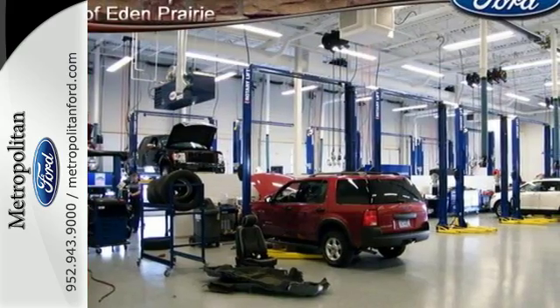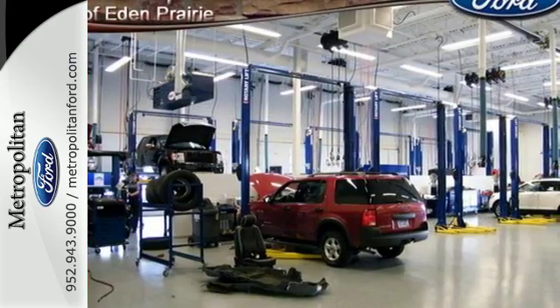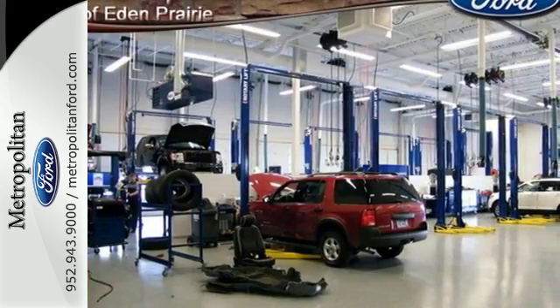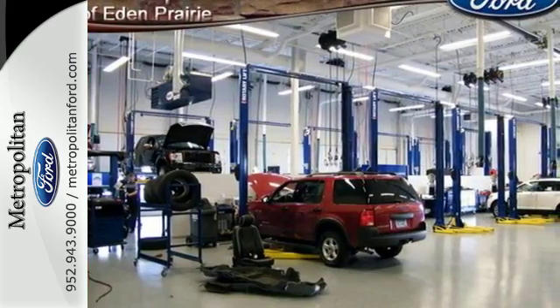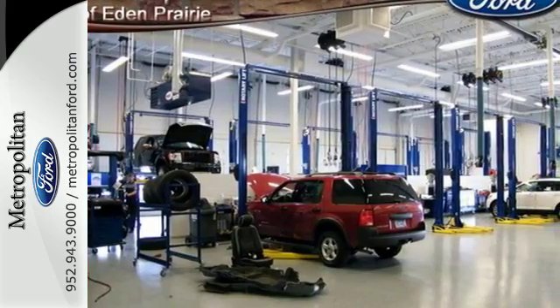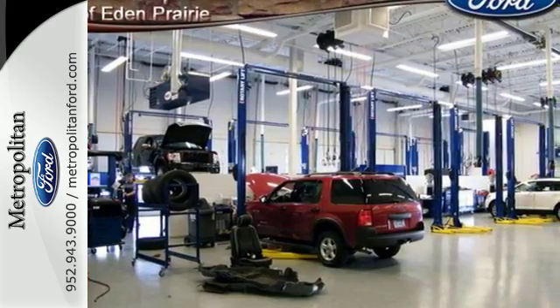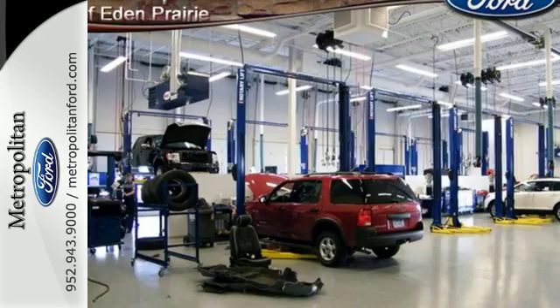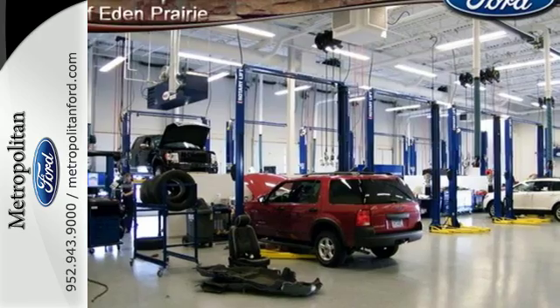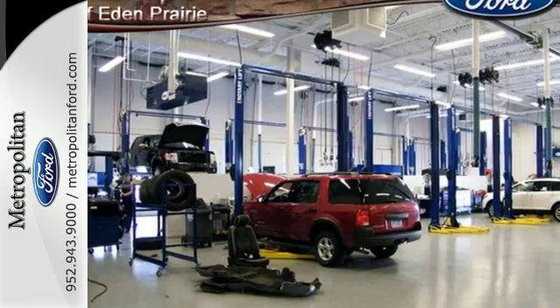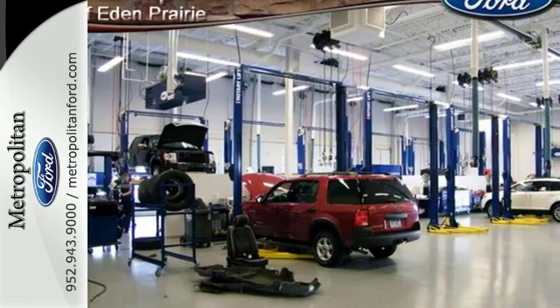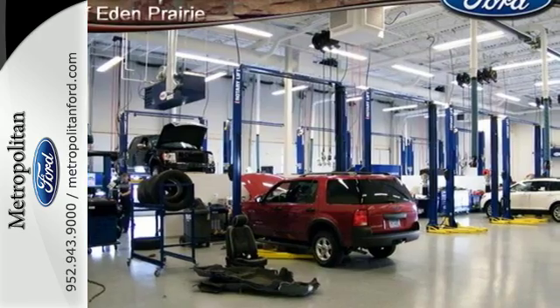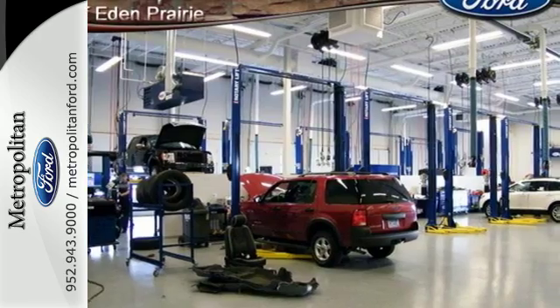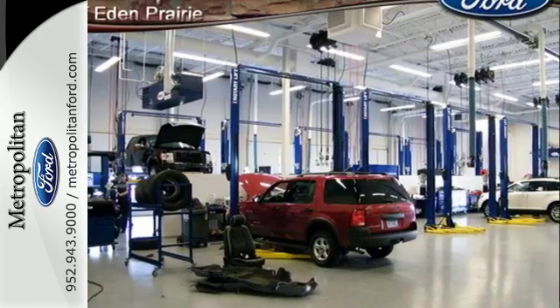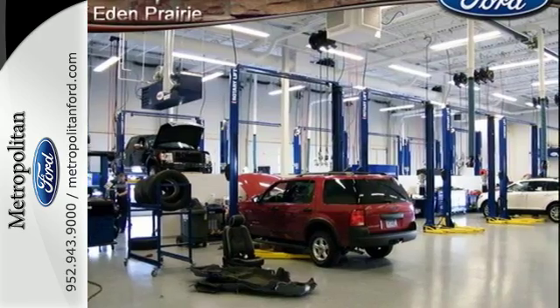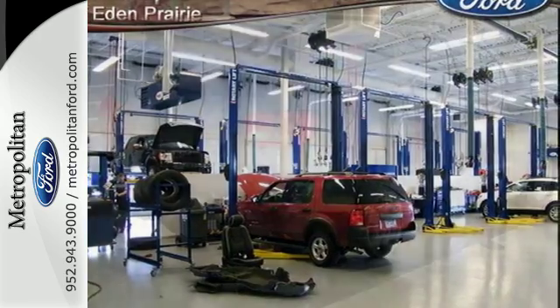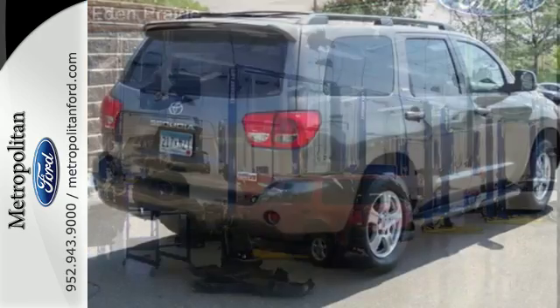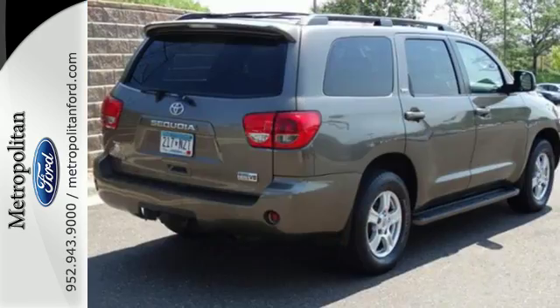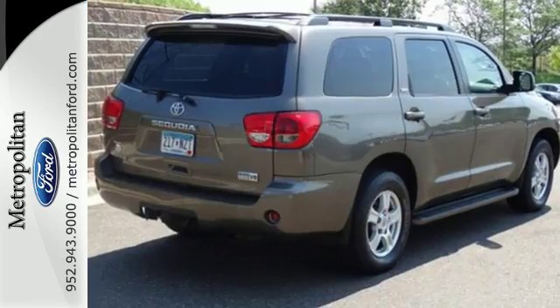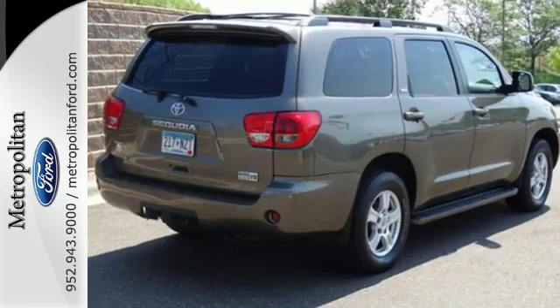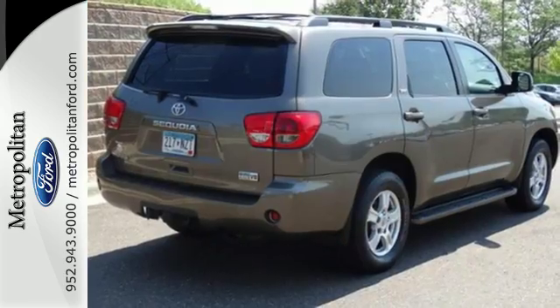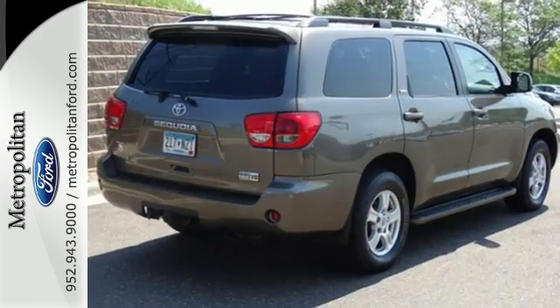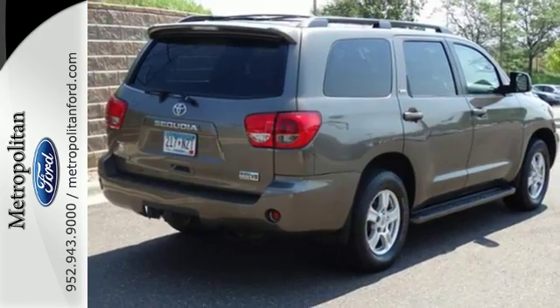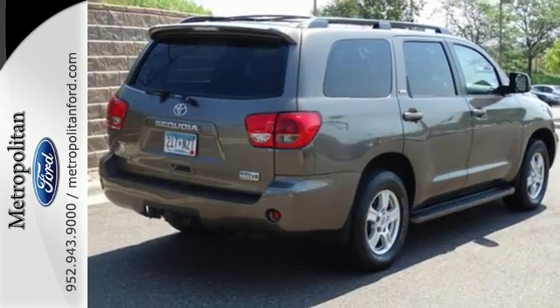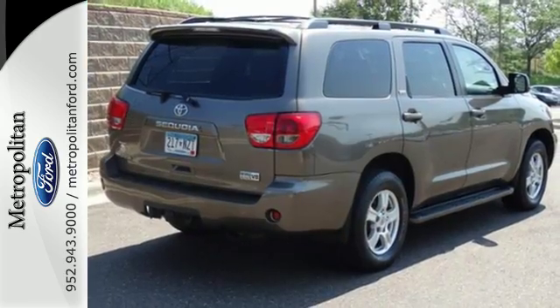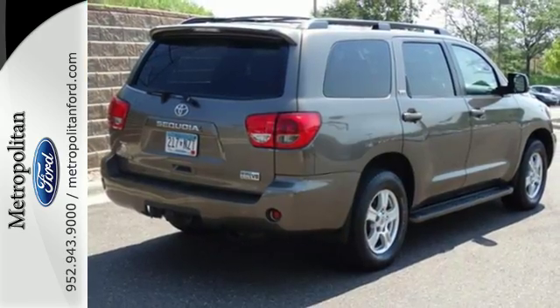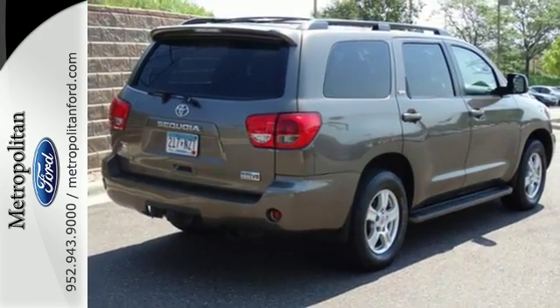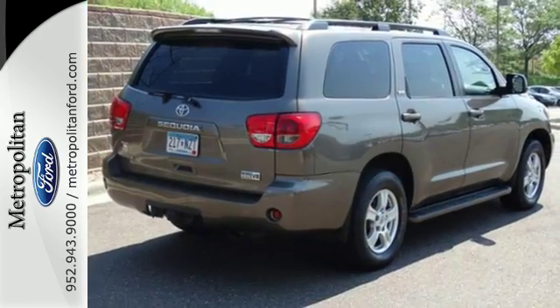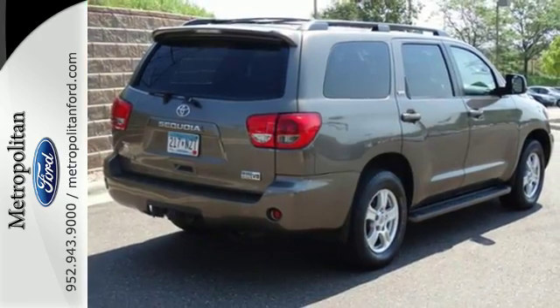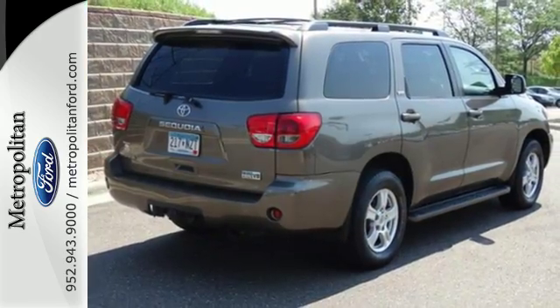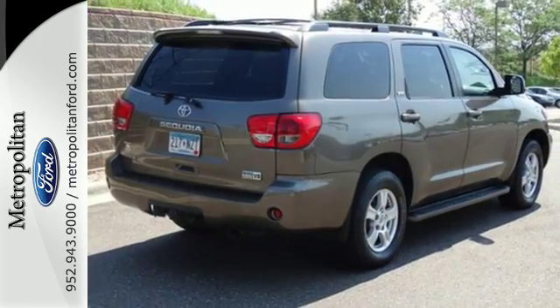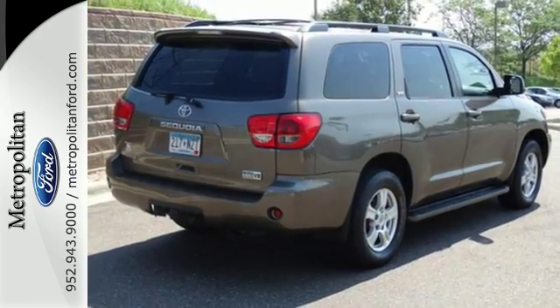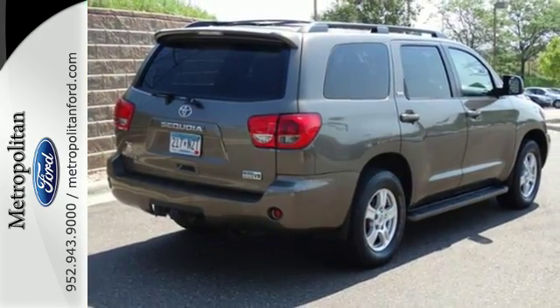With a long list of luxury features and the reliability and refinement of a Toyota, this Sequoia sets the standard for full-size SUVs. Take it for a test drive today.